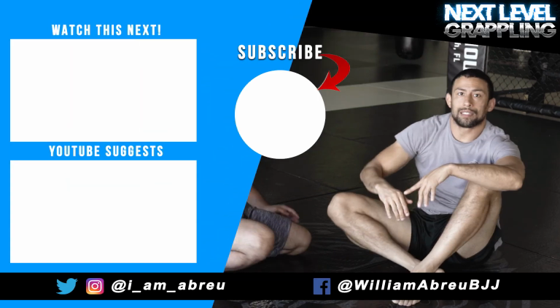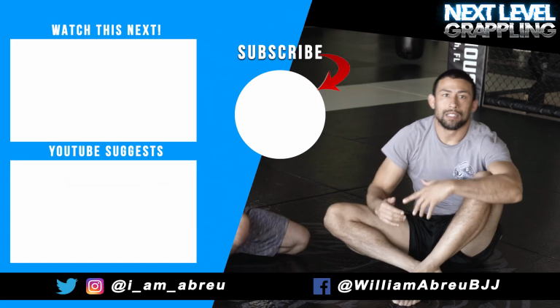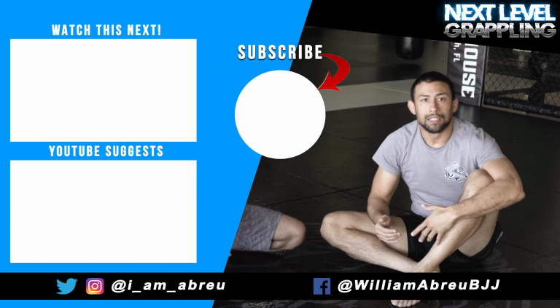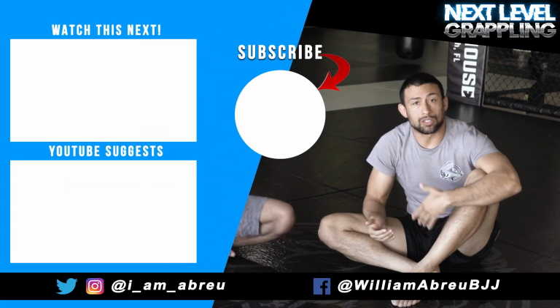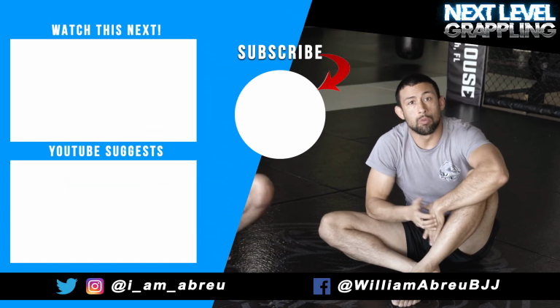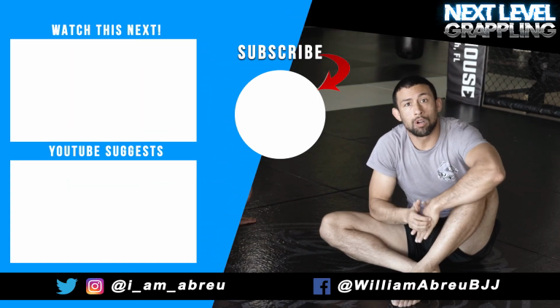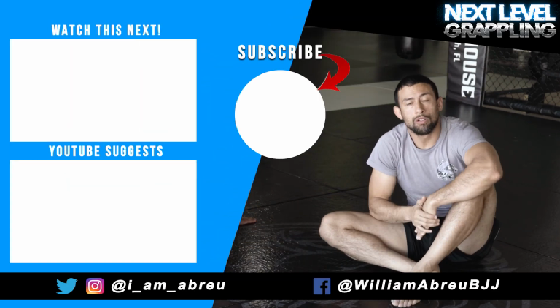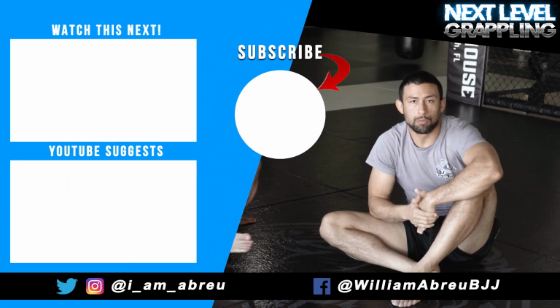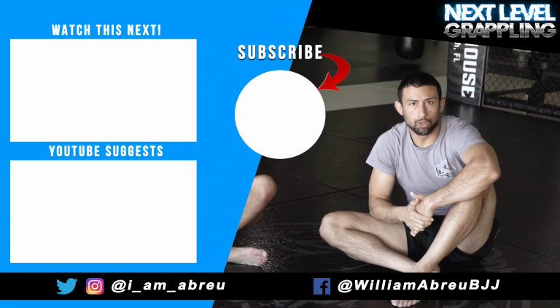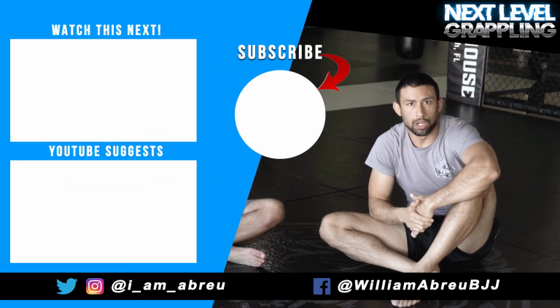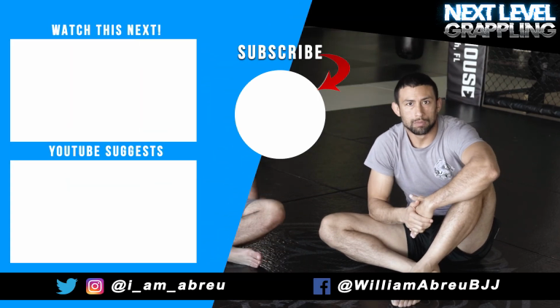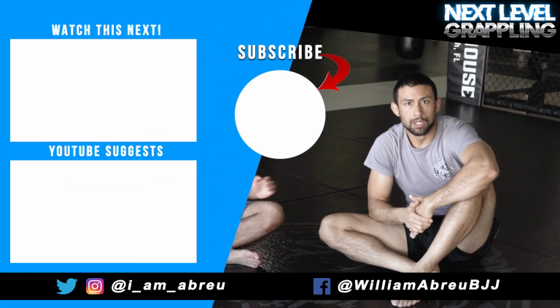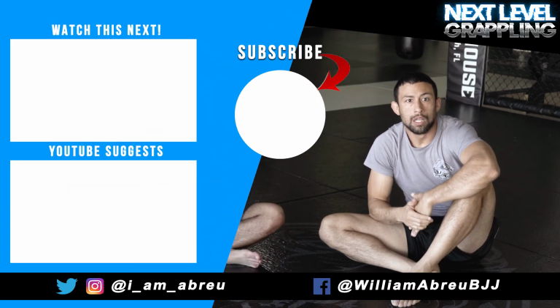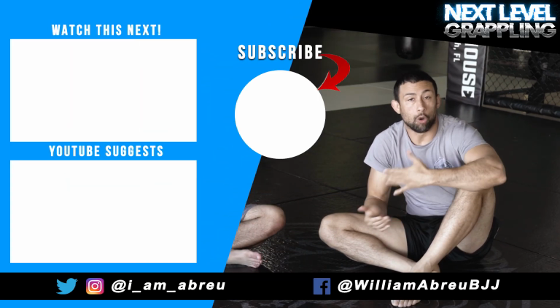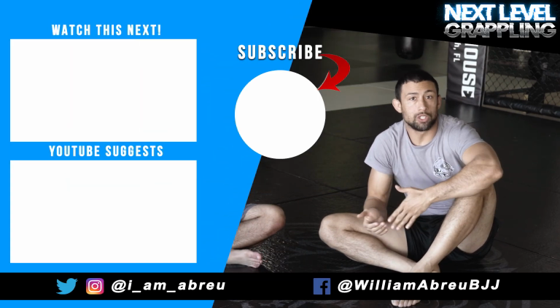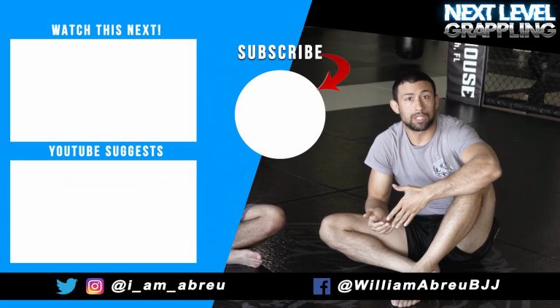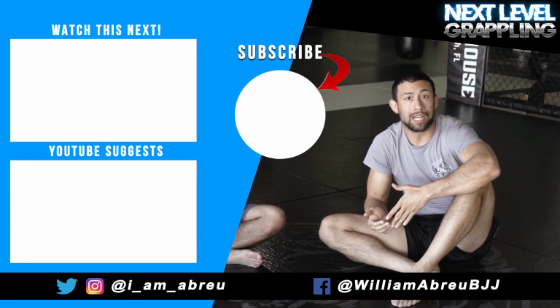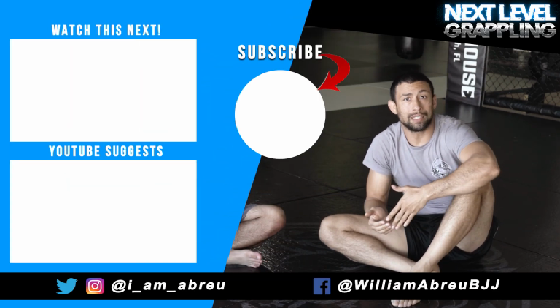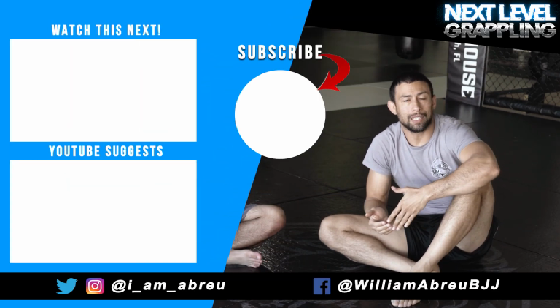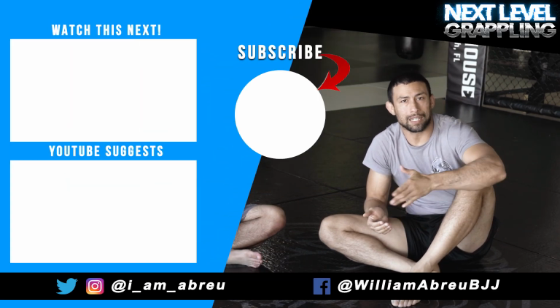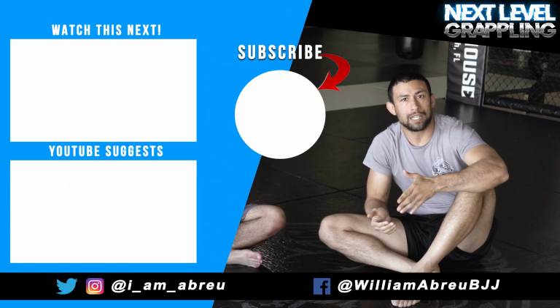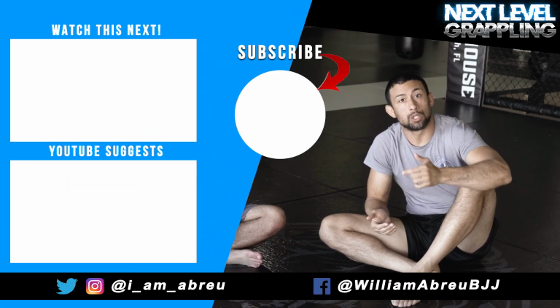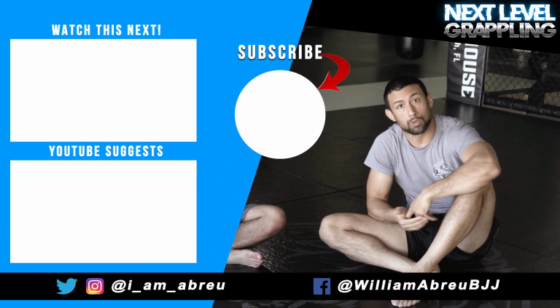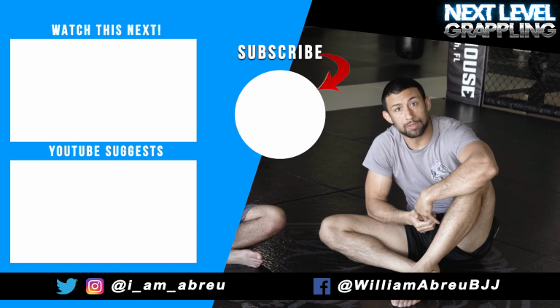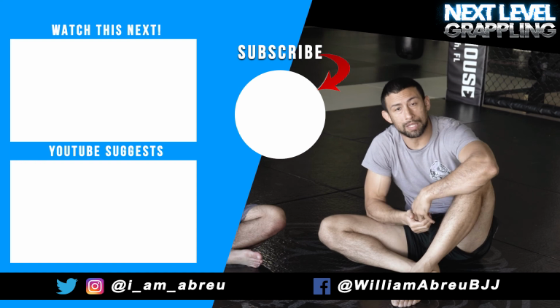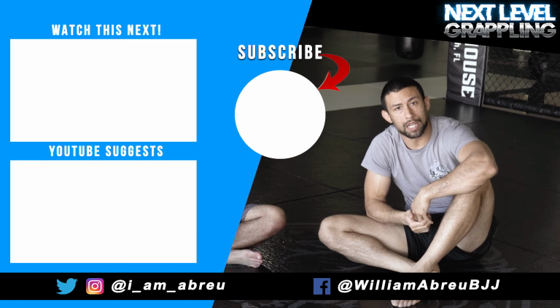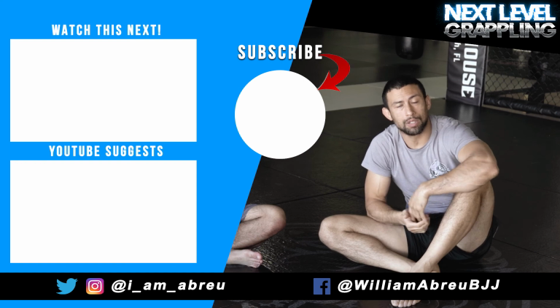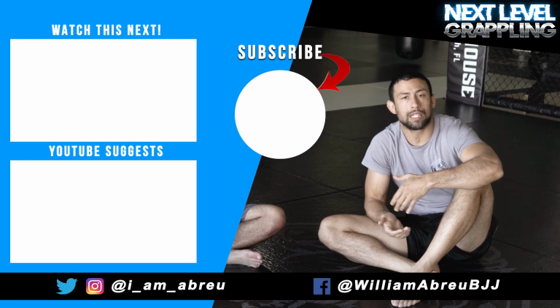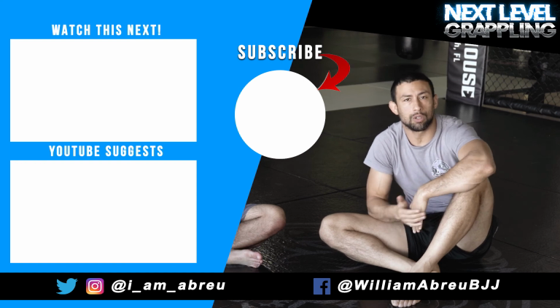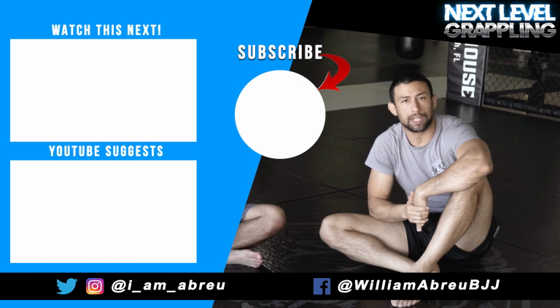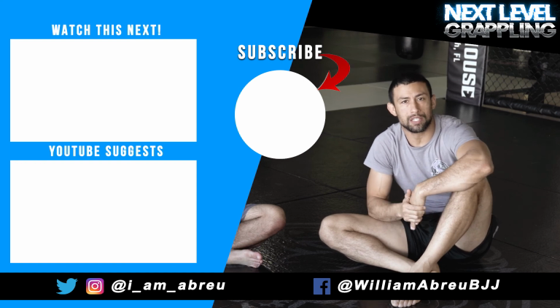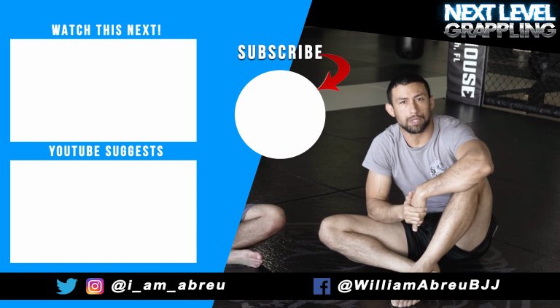Guys, that's the Kimura from Closed Guard. I hope you enjoy the content. Subscribe to my channel and hit that notification bell.